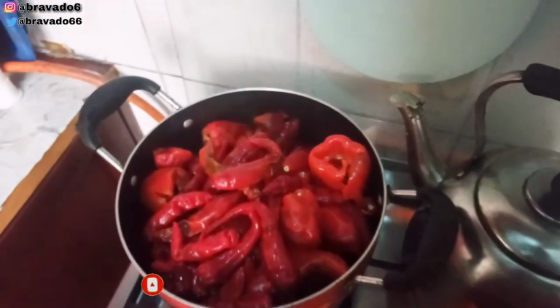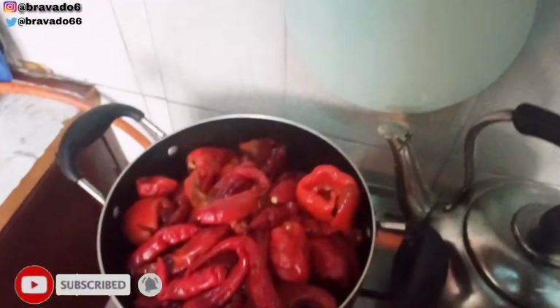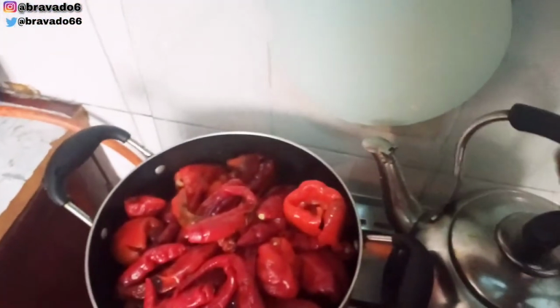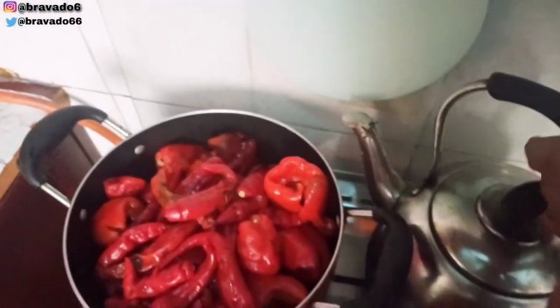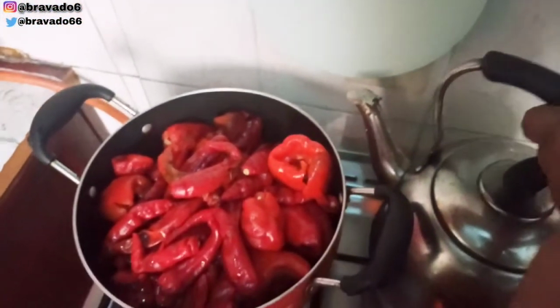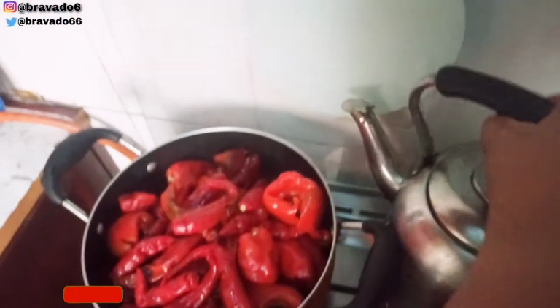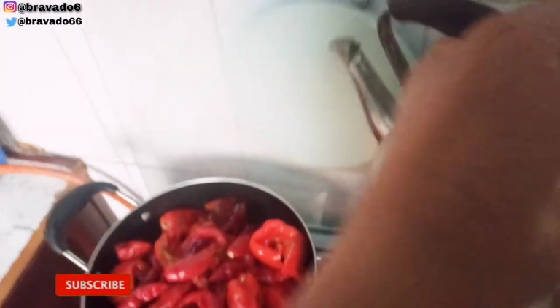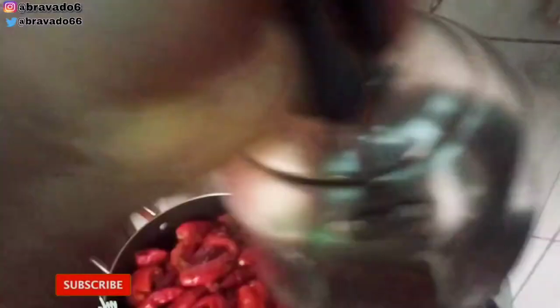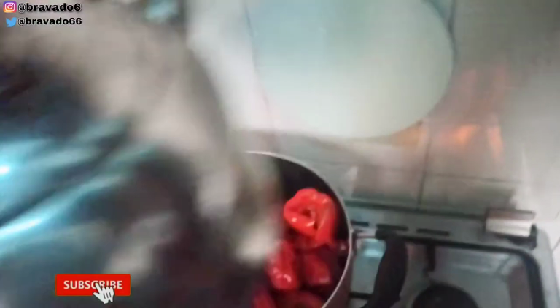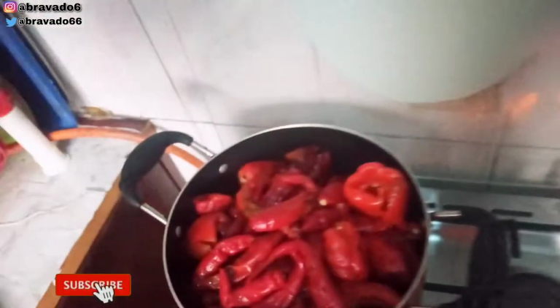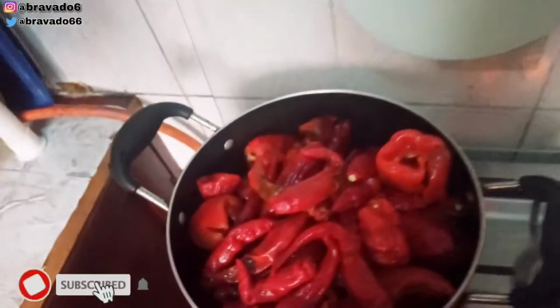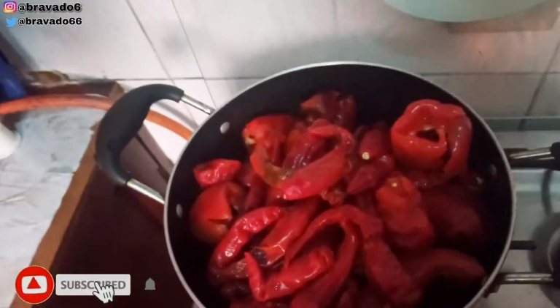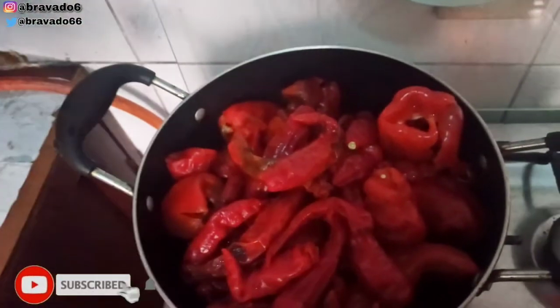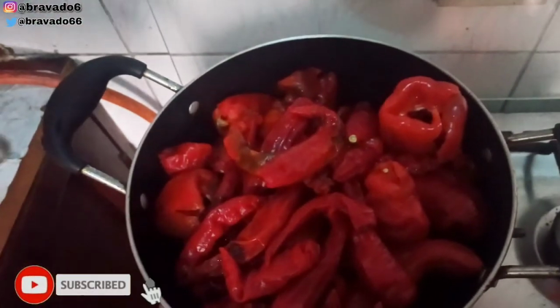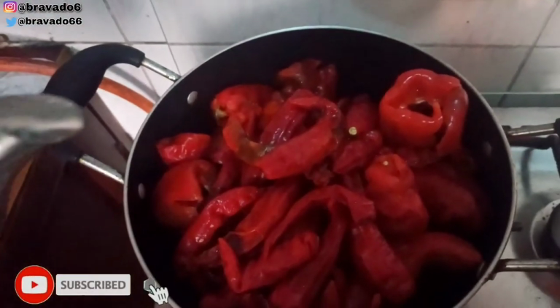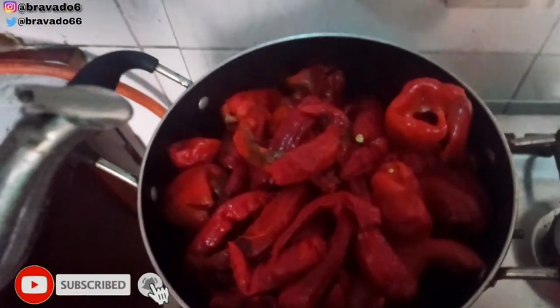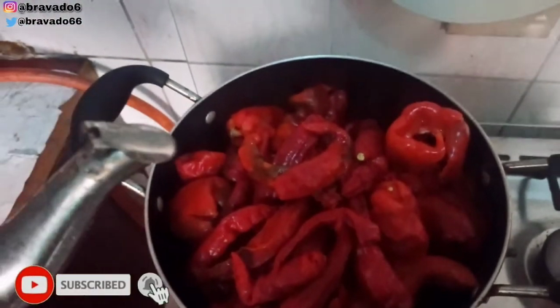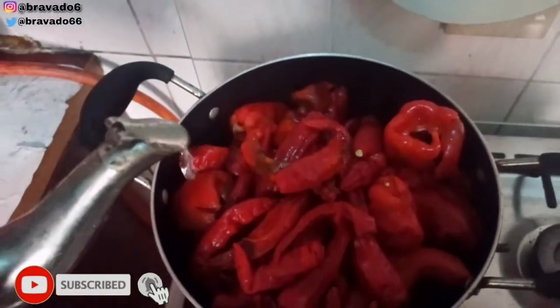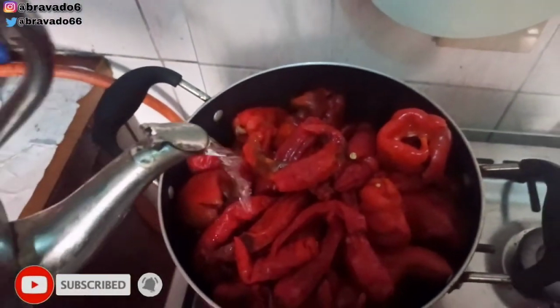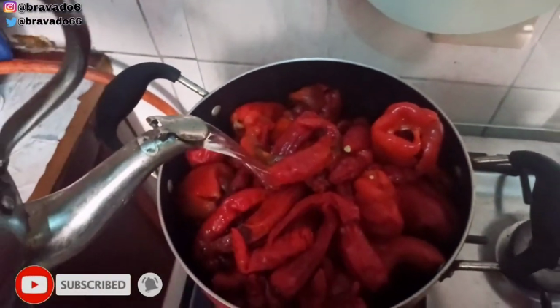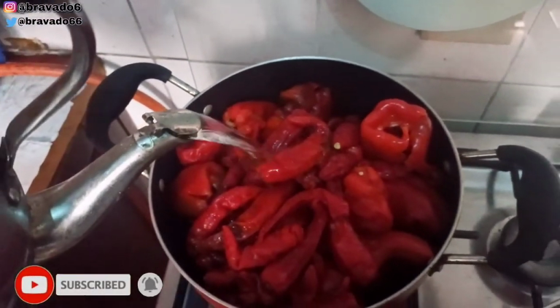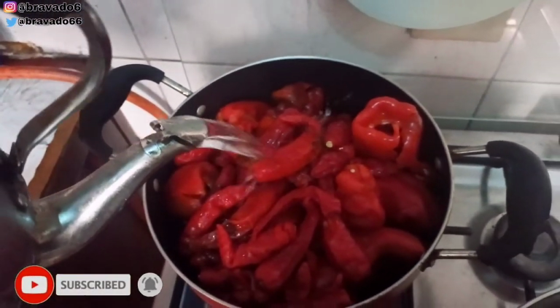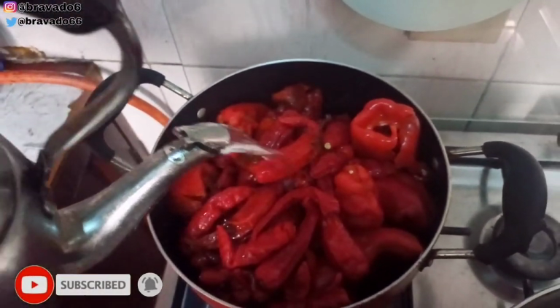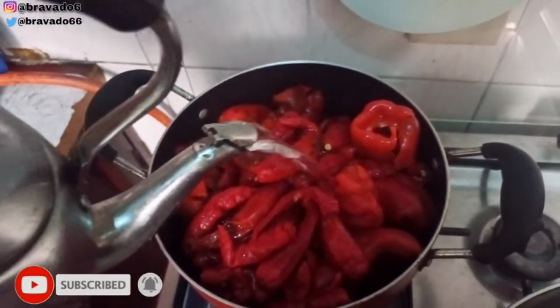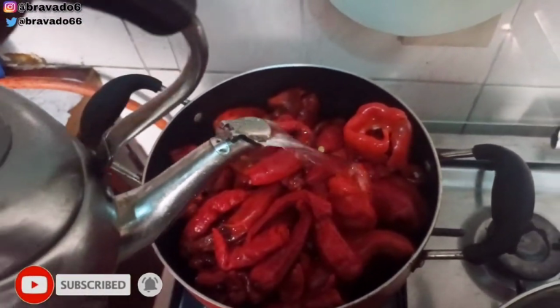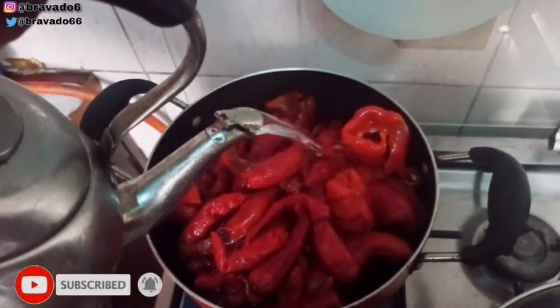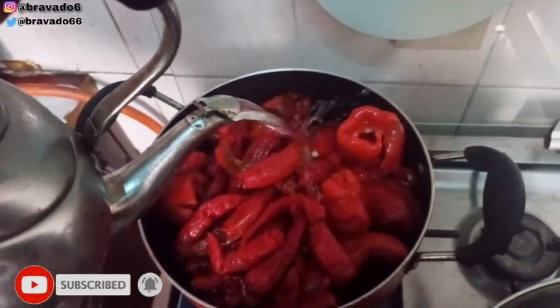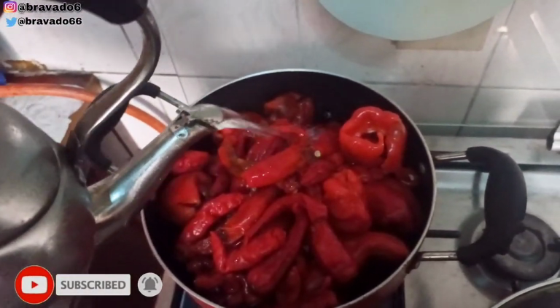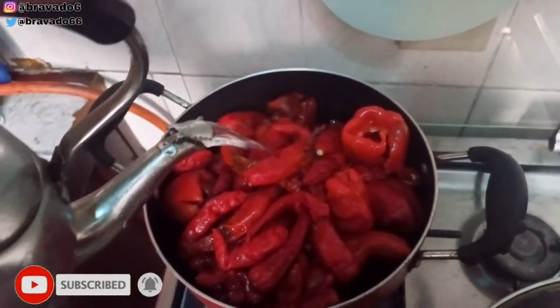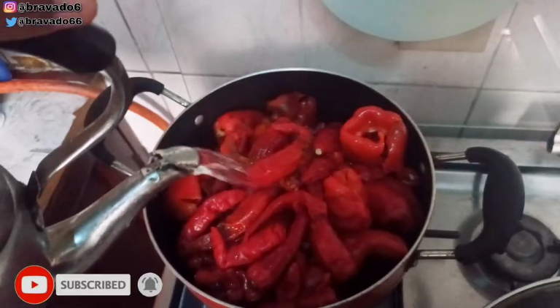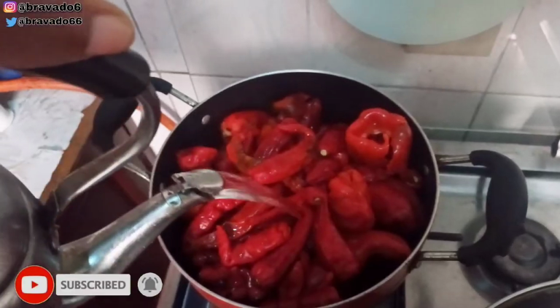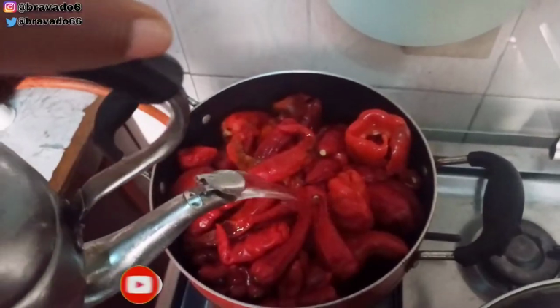Next up, I've also cleaned the tatashi and shumbo. I'm going to add water to these because they don't have water in them, and I'll allow everything to boil down.